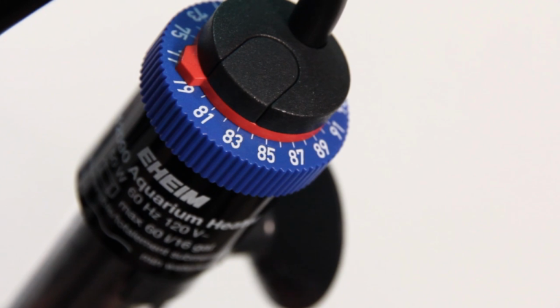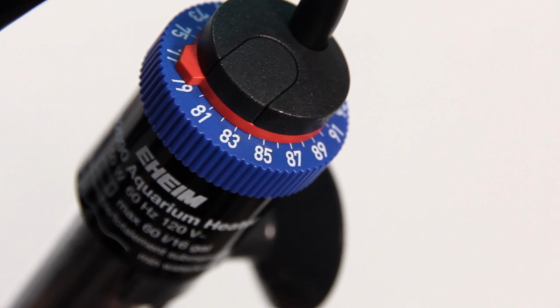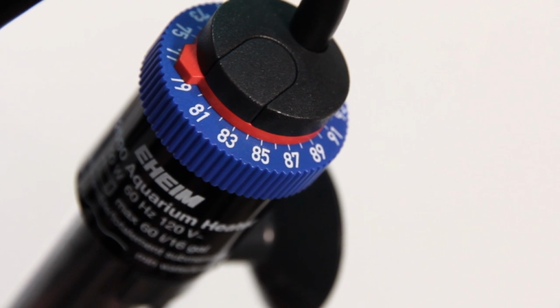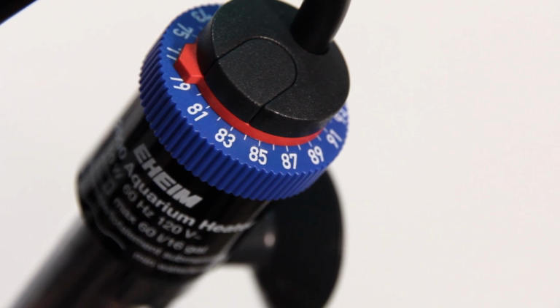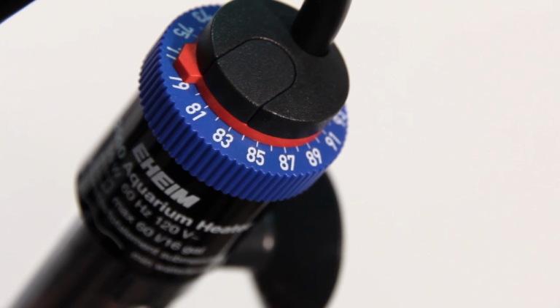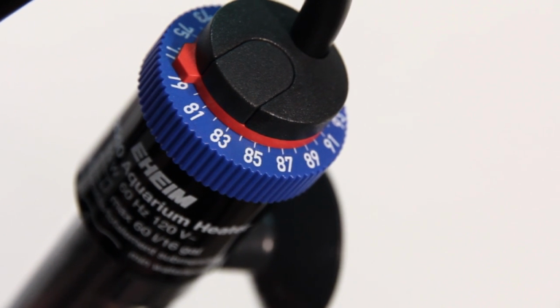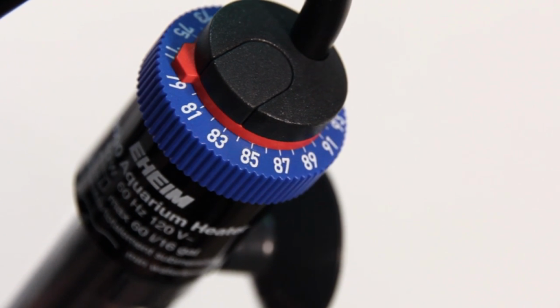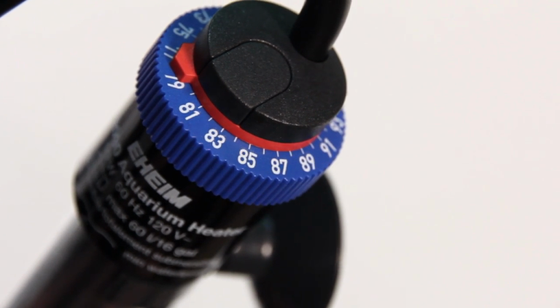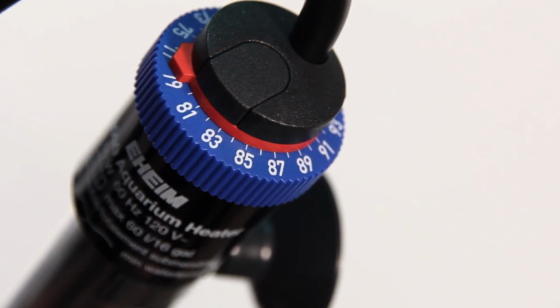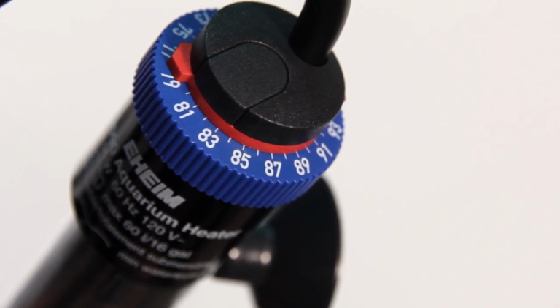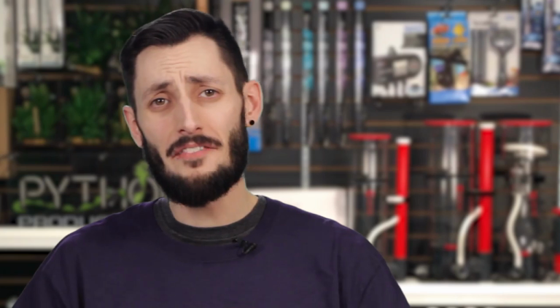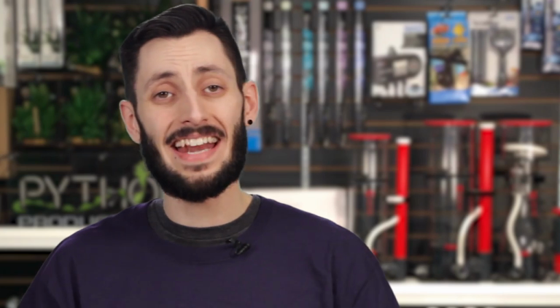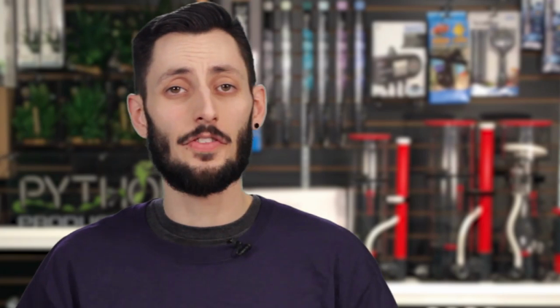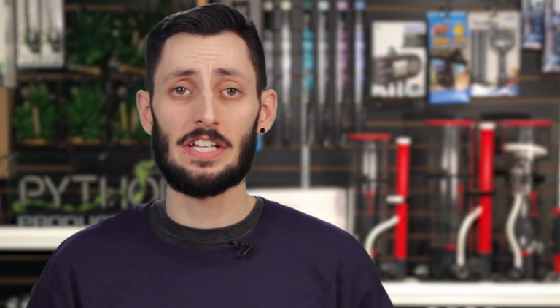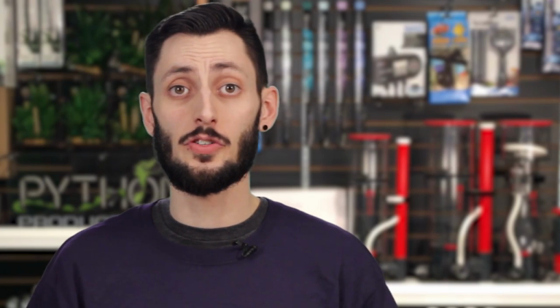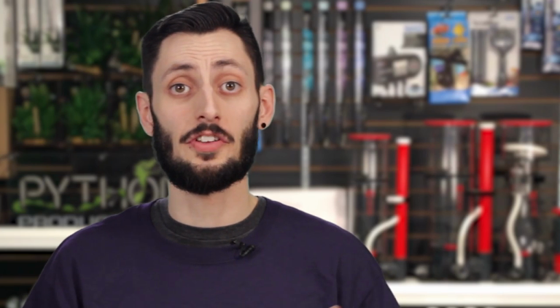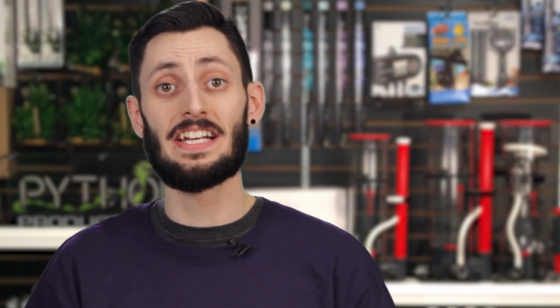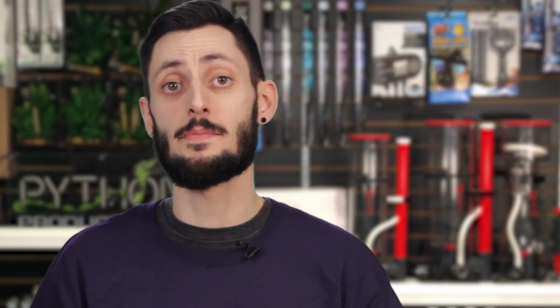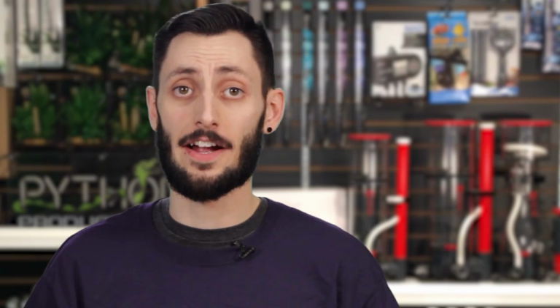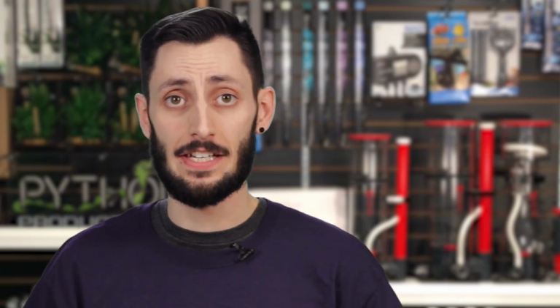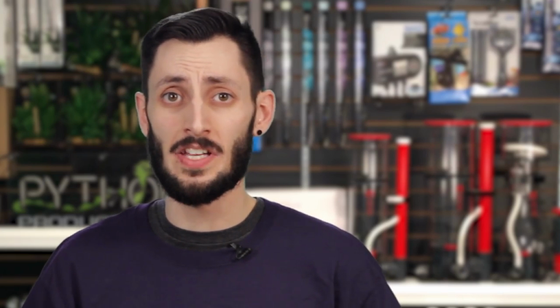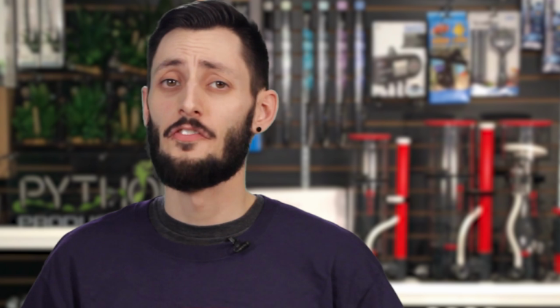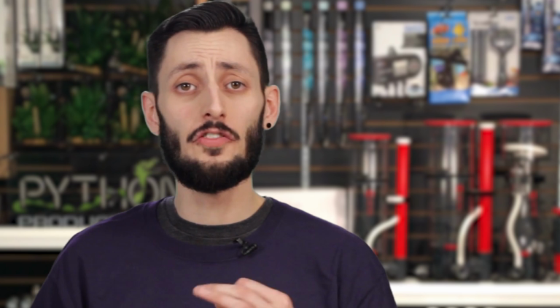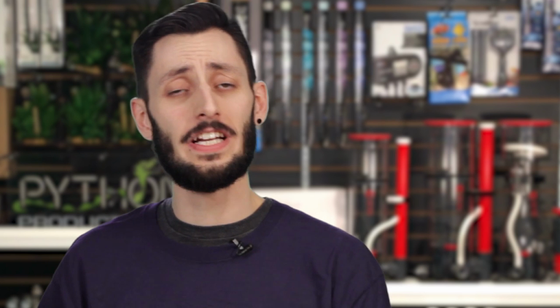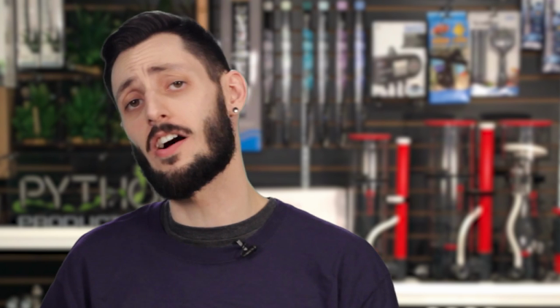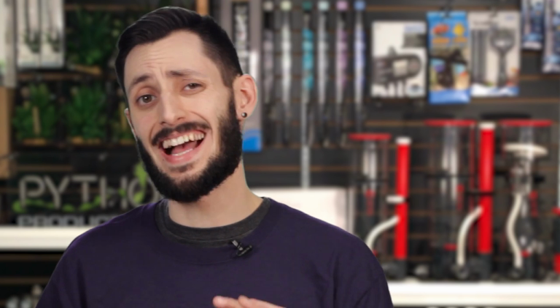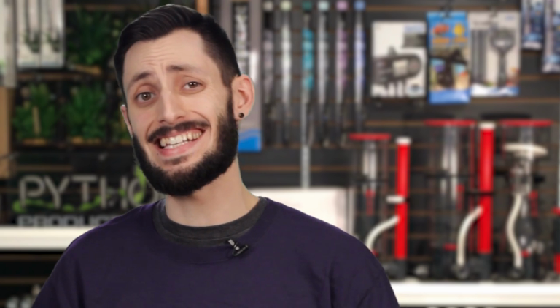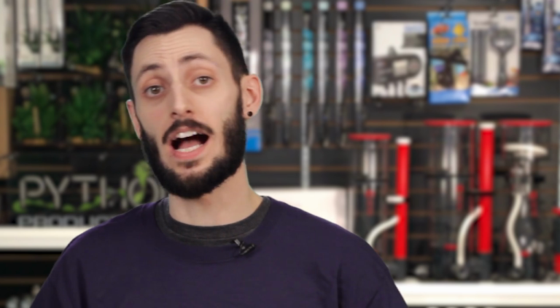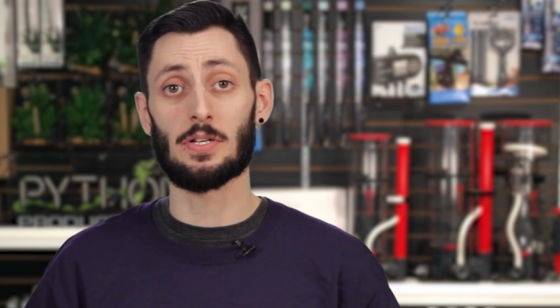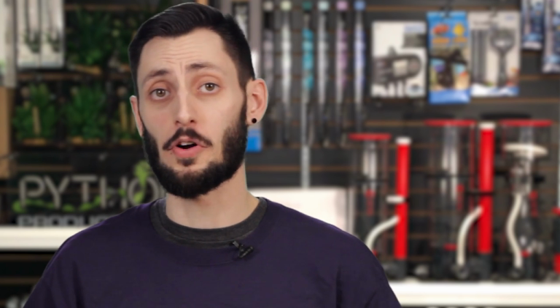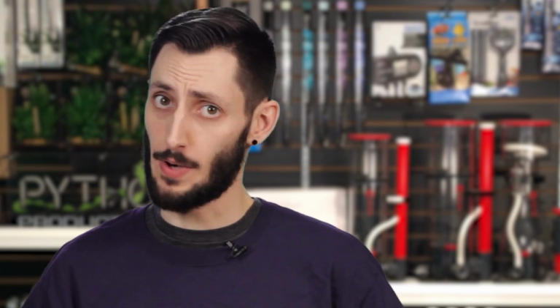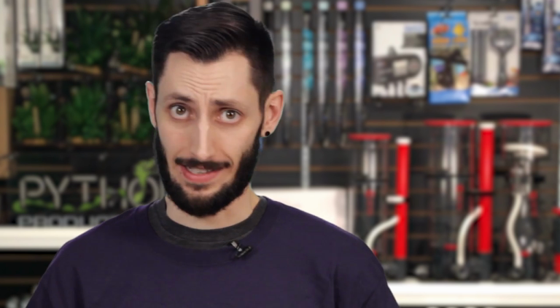Thank you so much for watching. If you have any other issues with your Eheim Jager heaters, feel free to contact Eheim support directly.